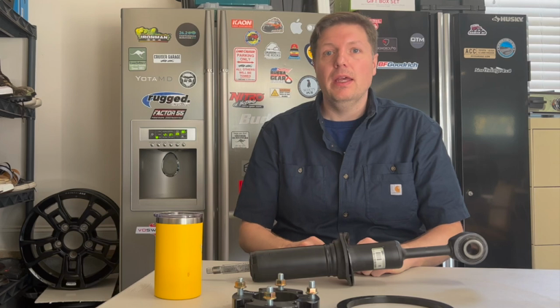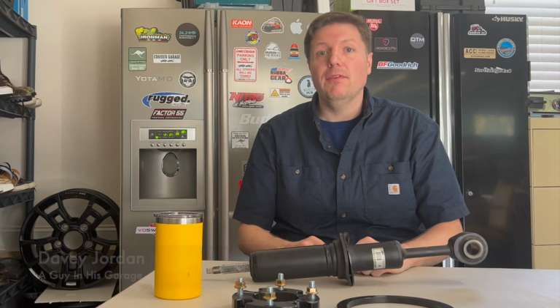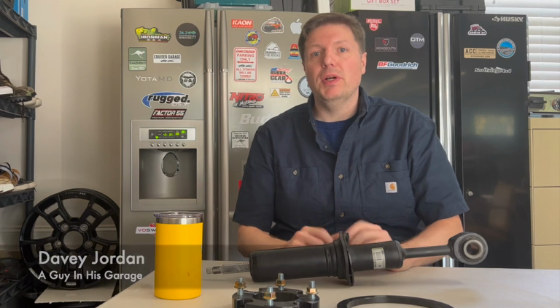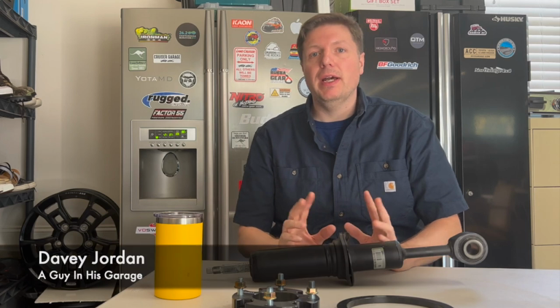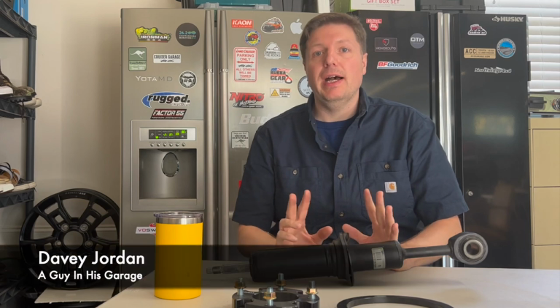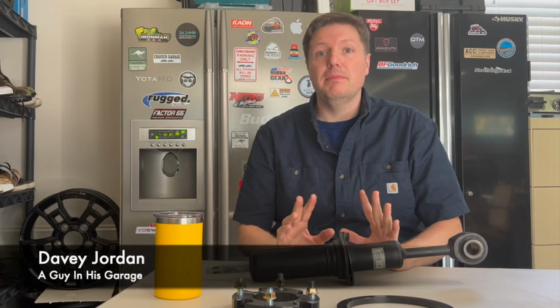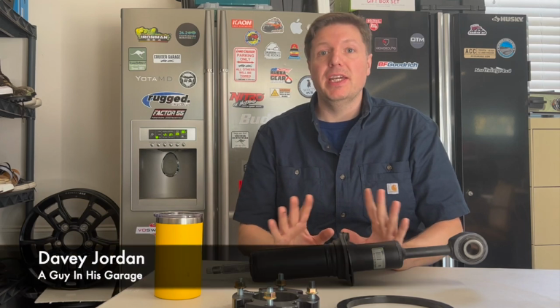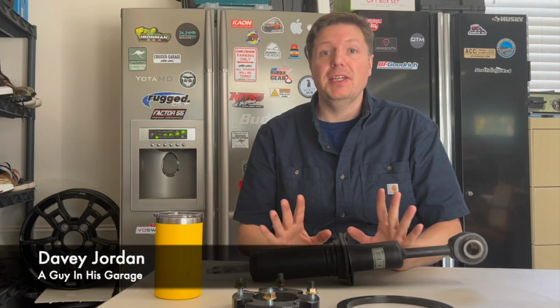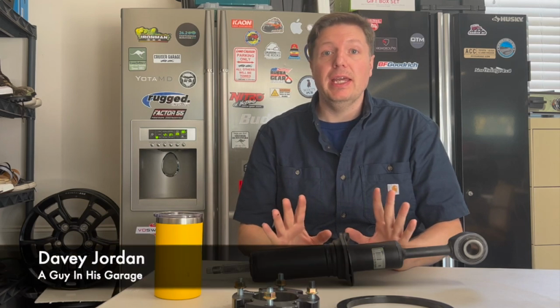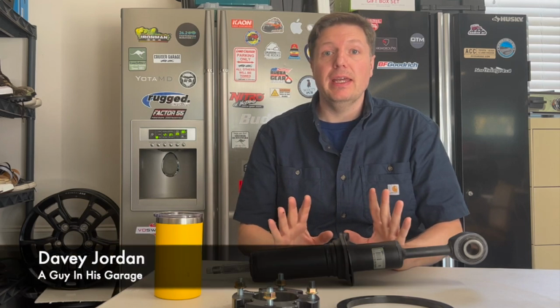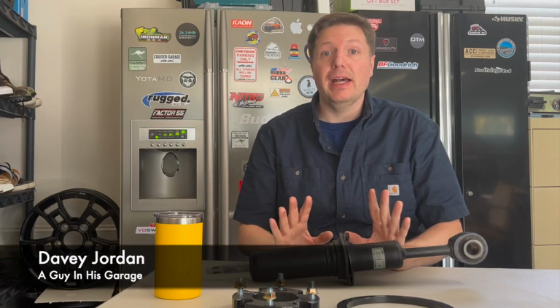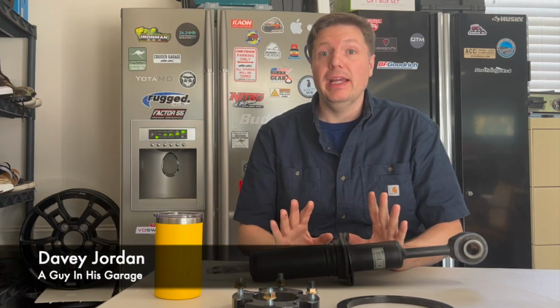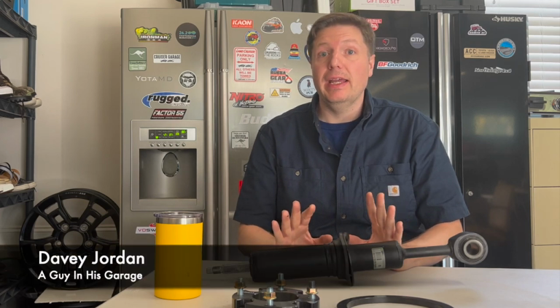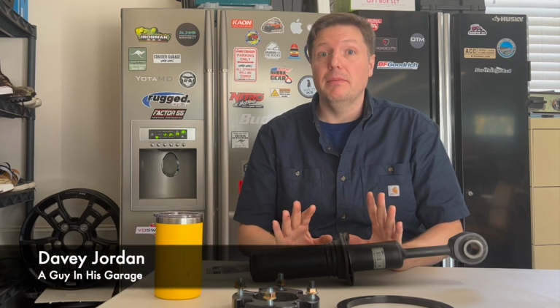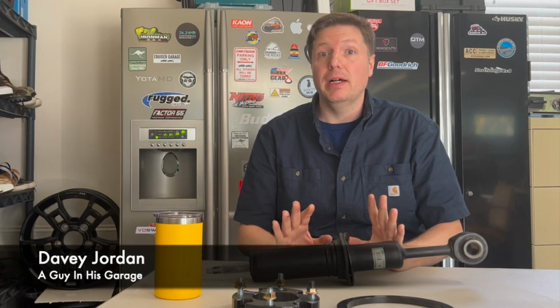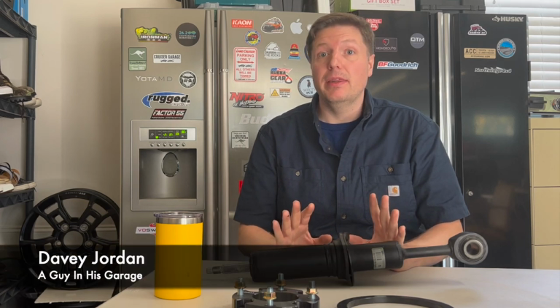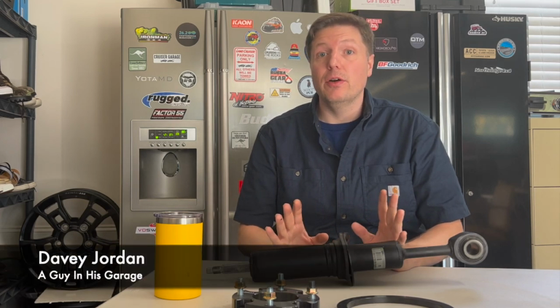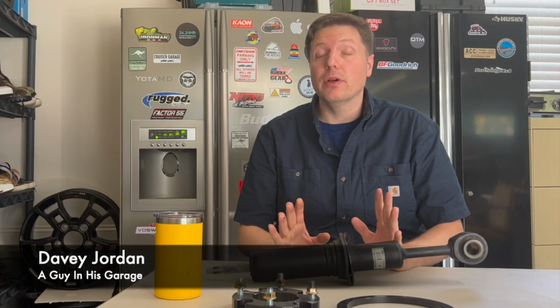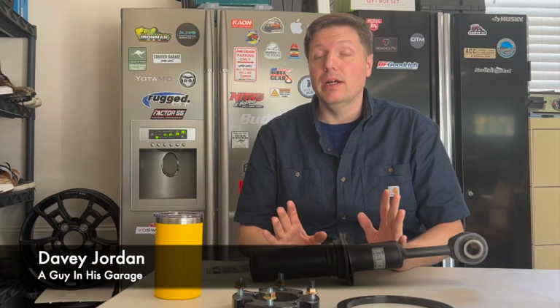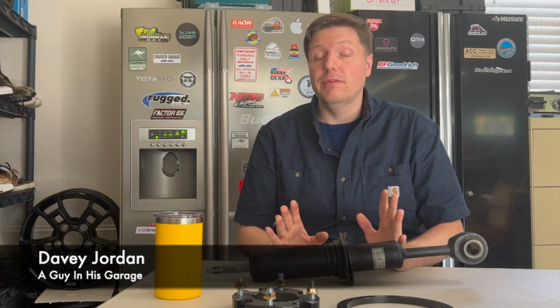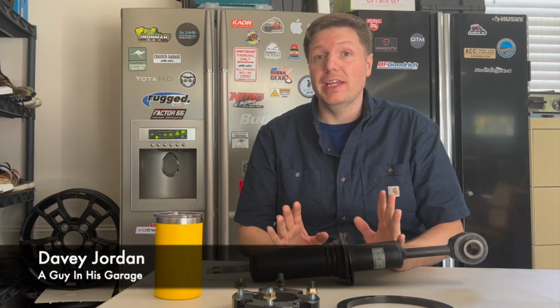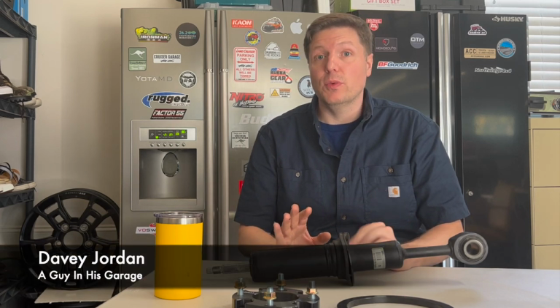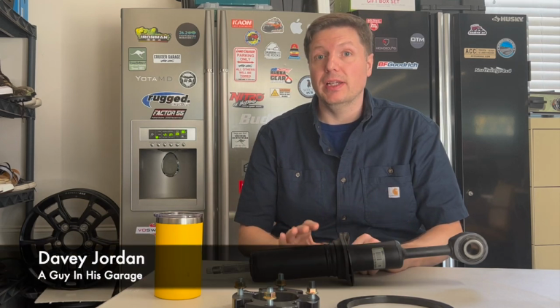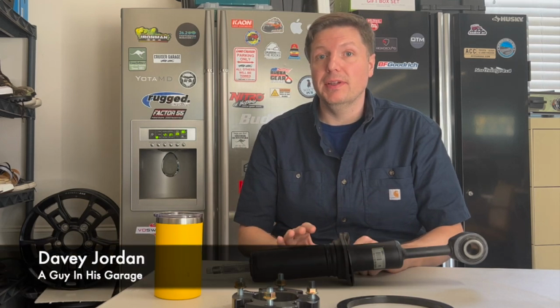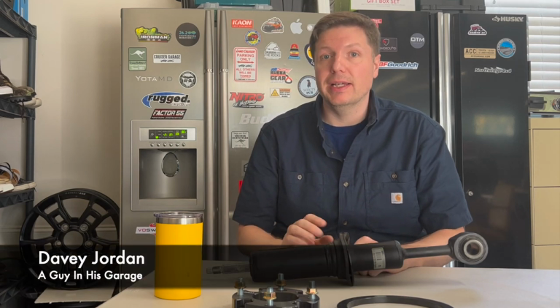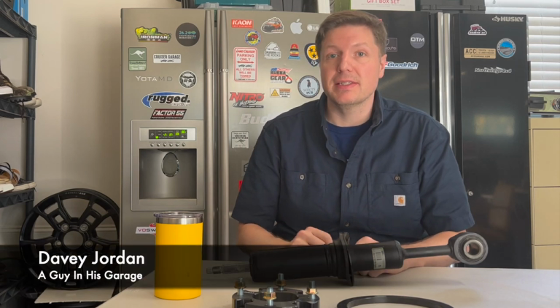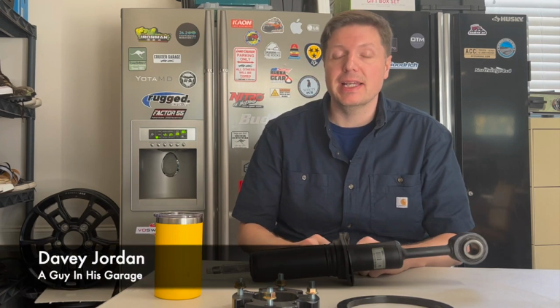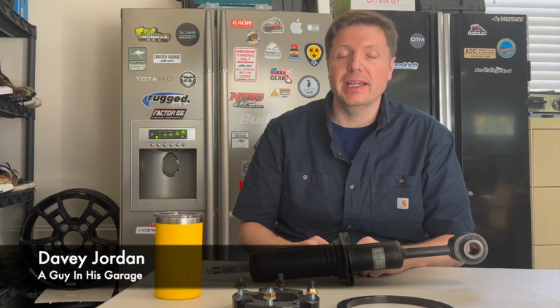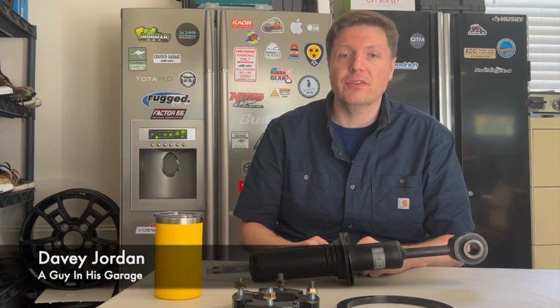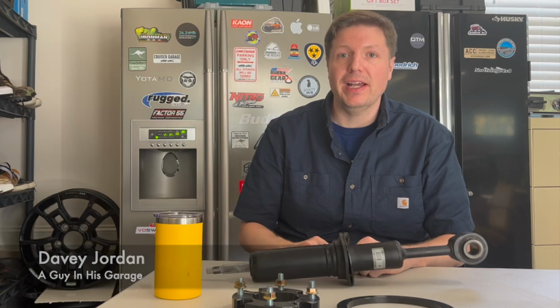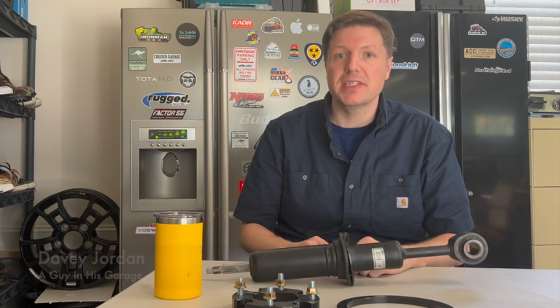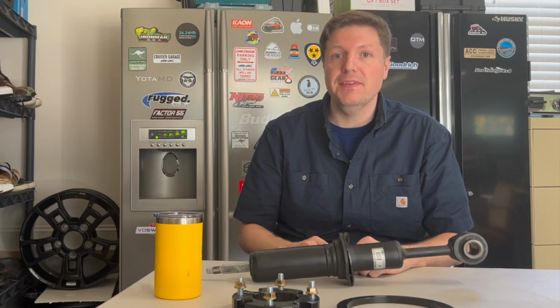Hey everyone, I'm Davey and I am the owner of a 2011 Lexus LX570.